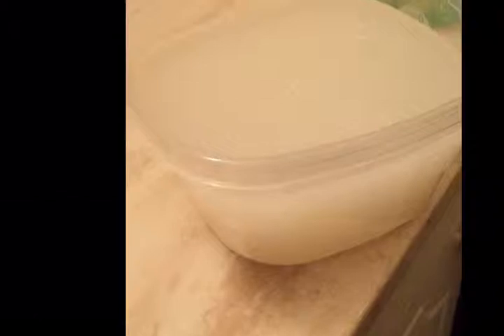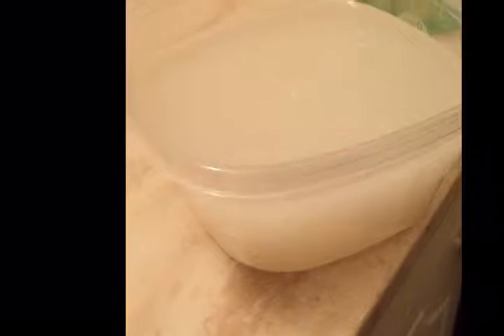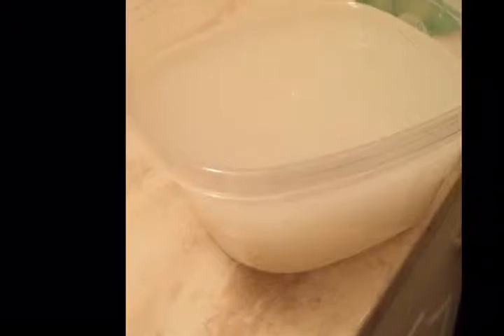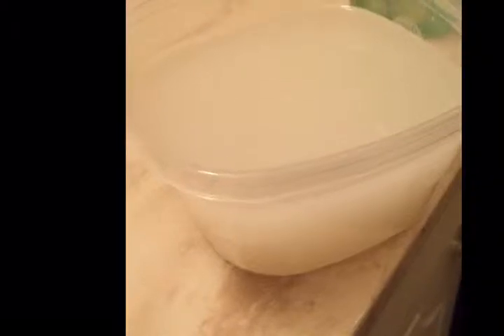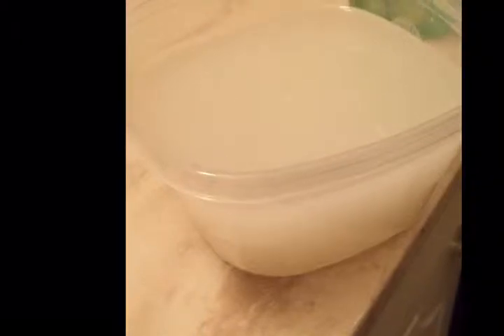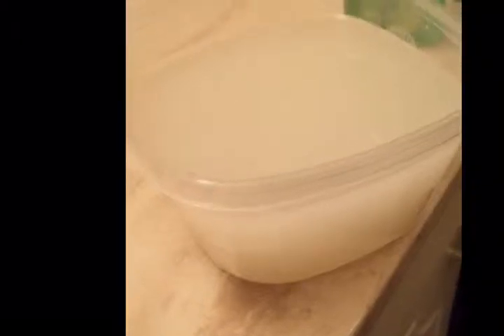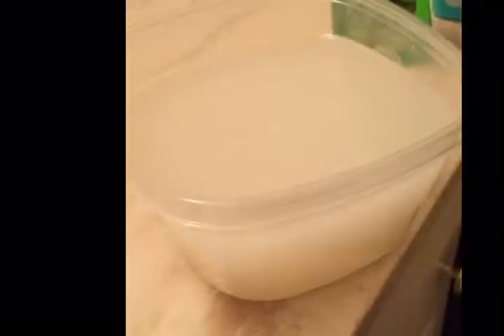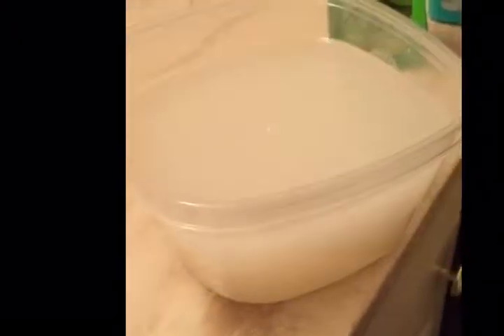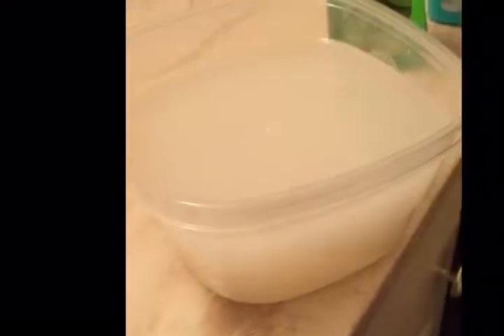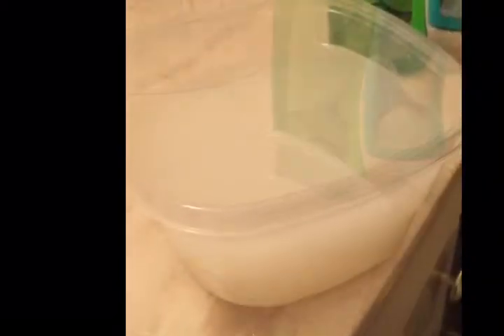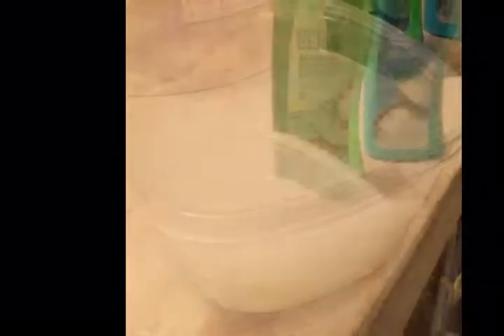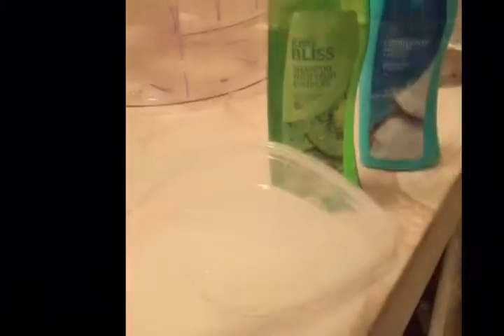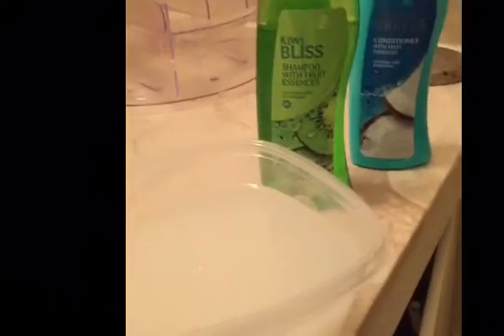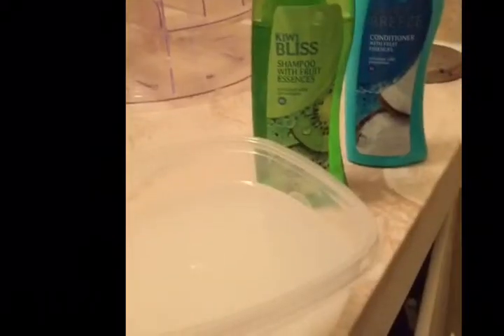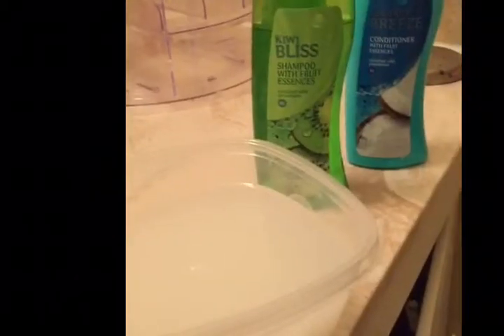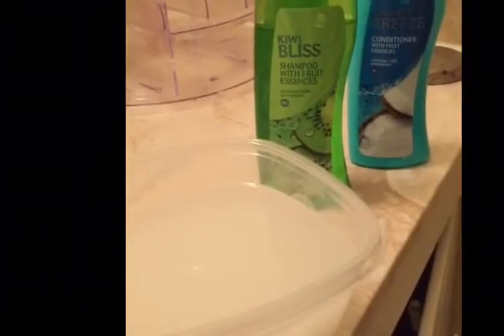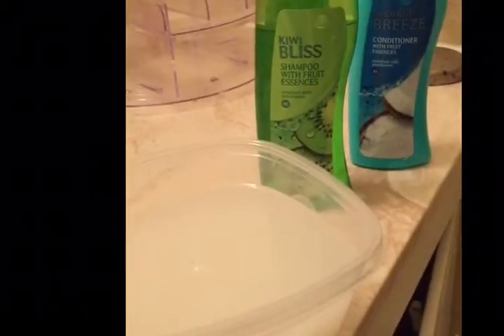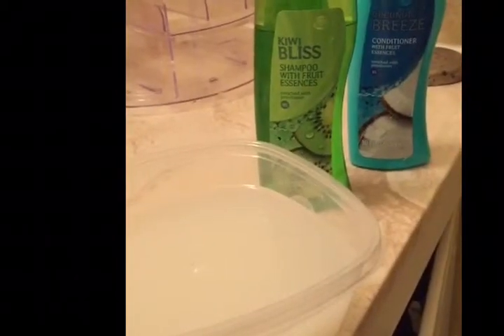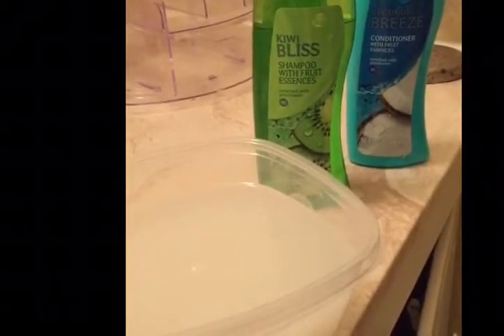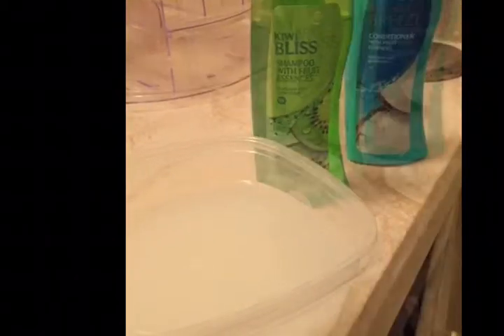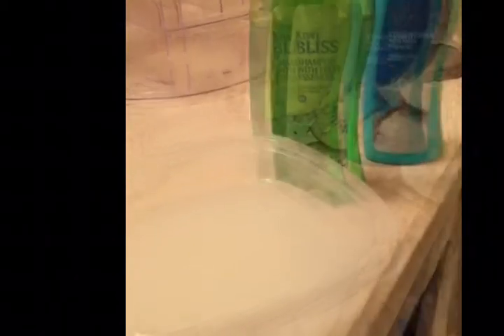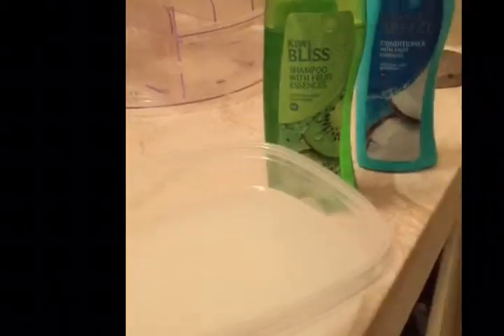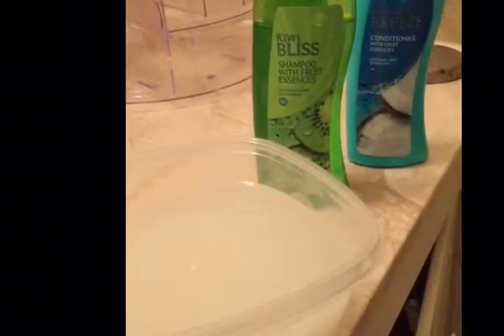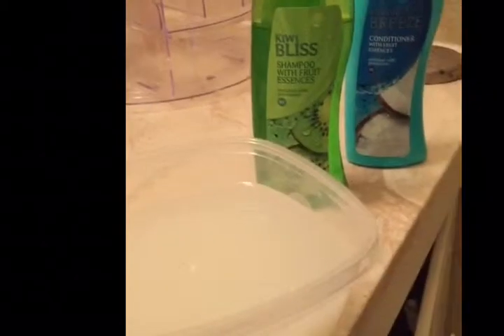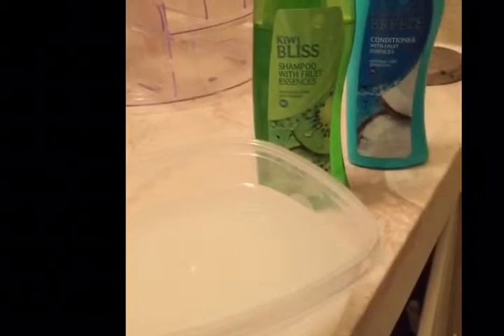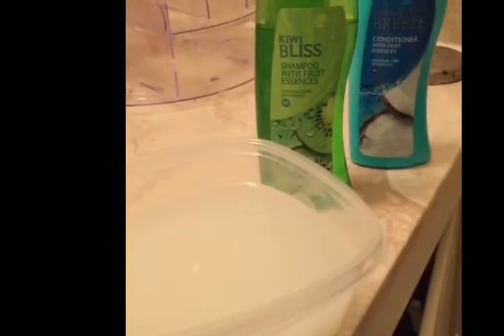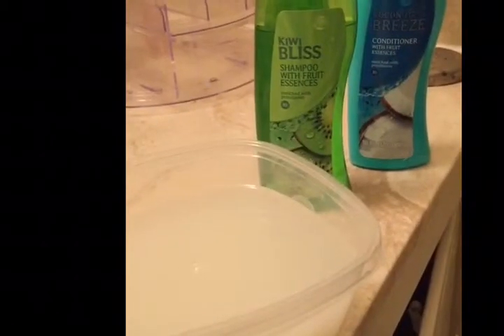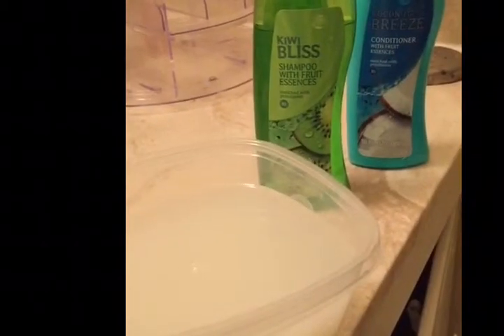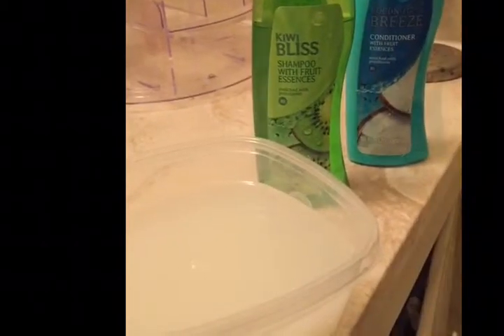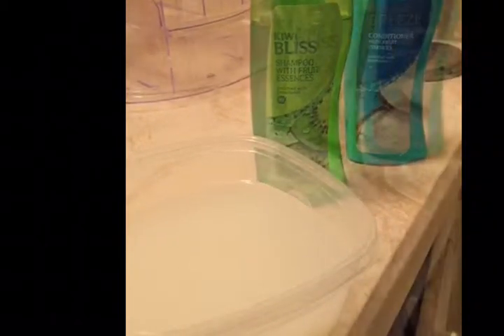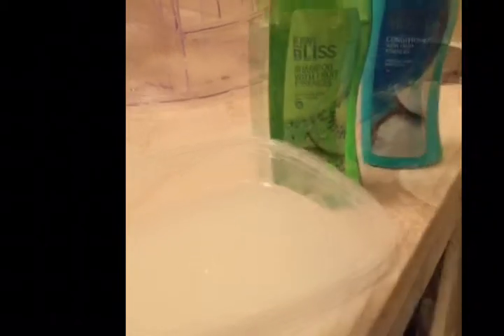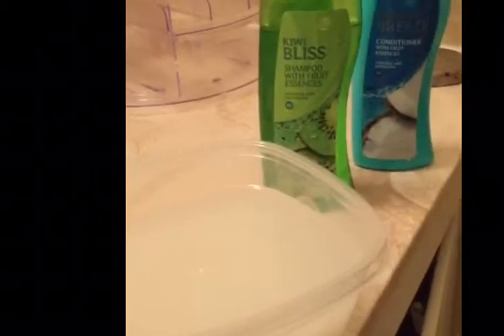Today I want to show you how to do the rice water treatment on your natural hair.